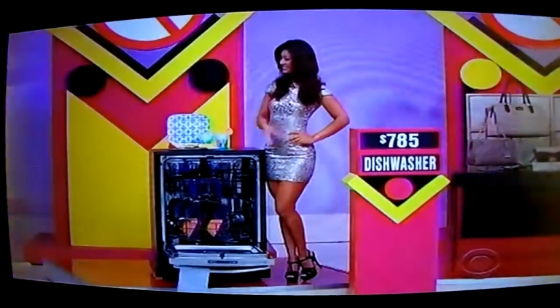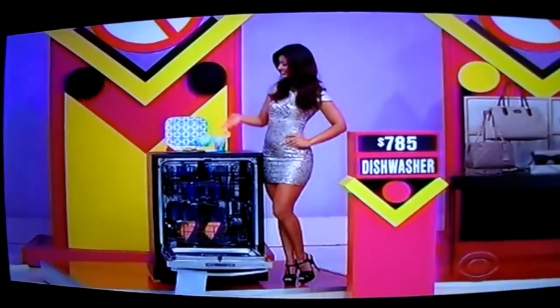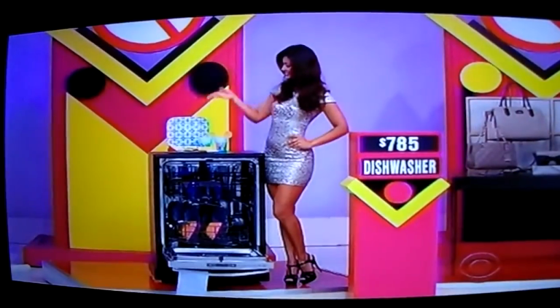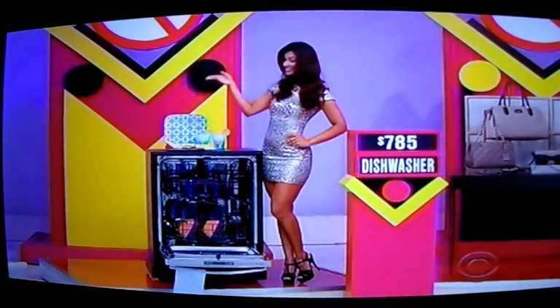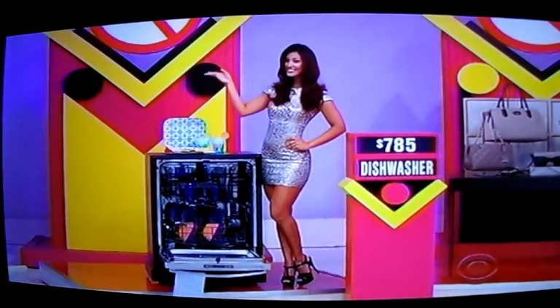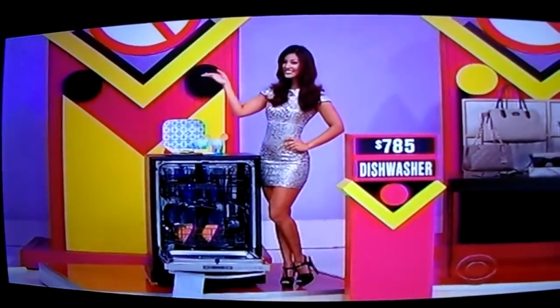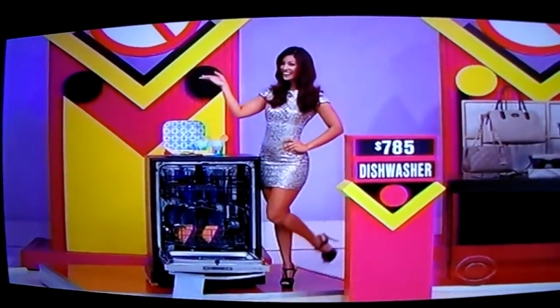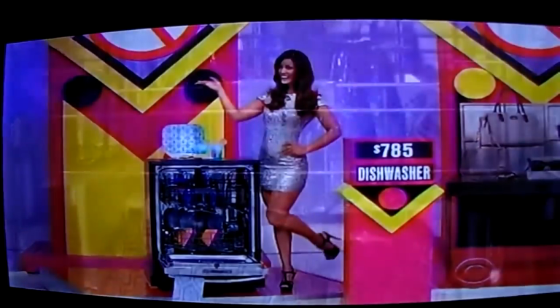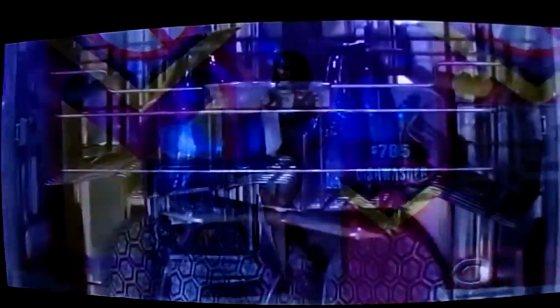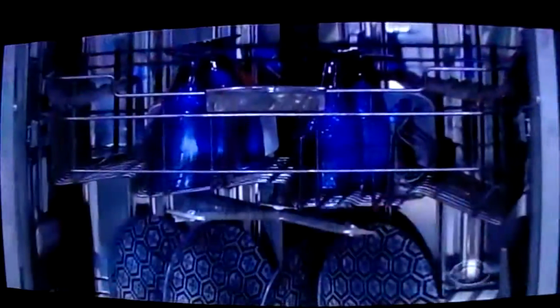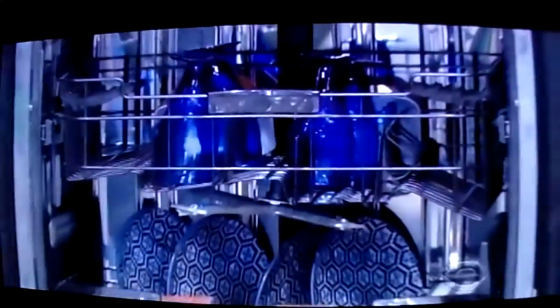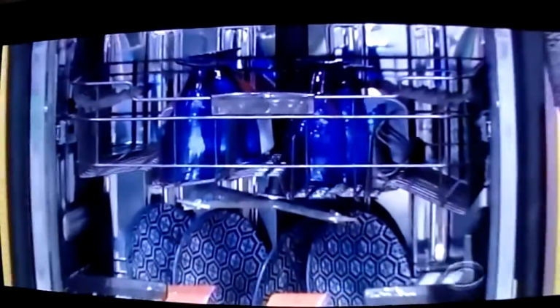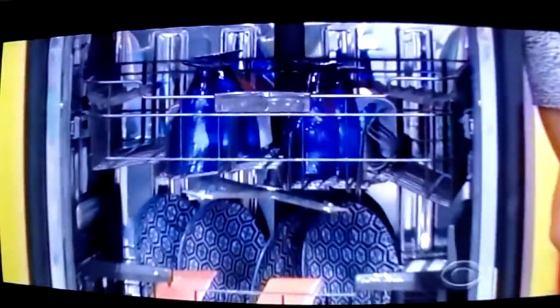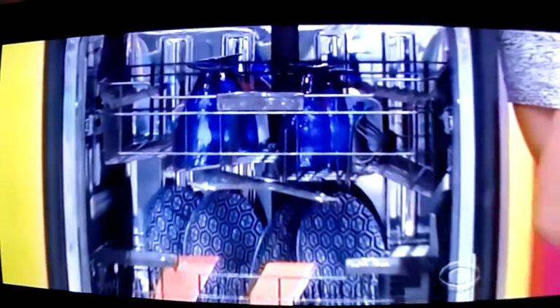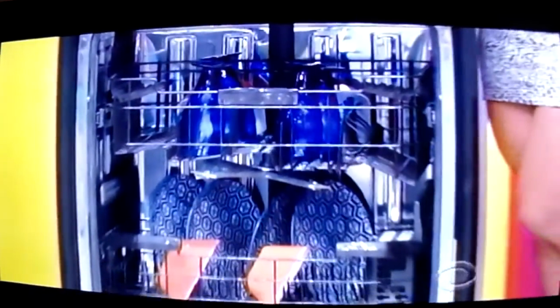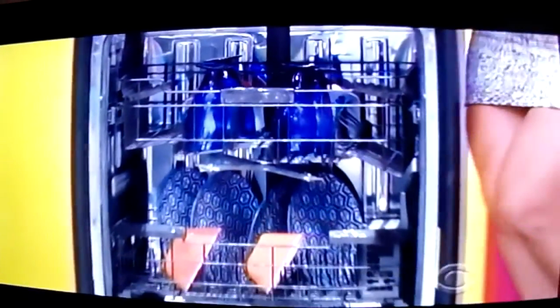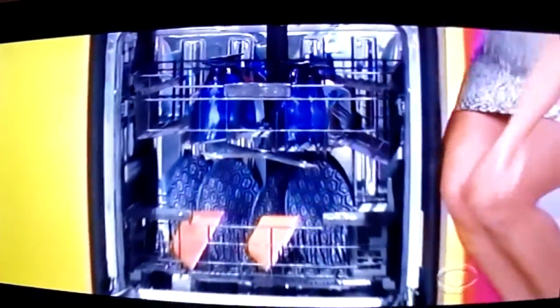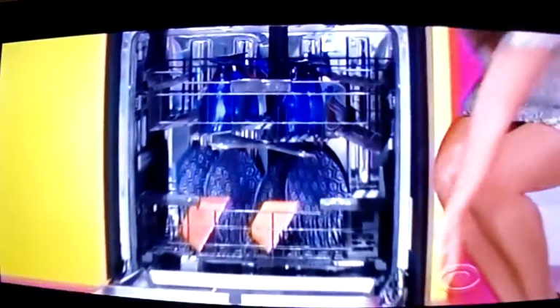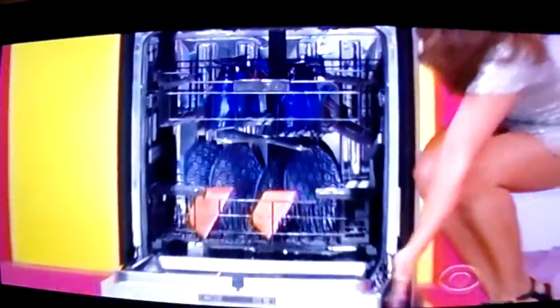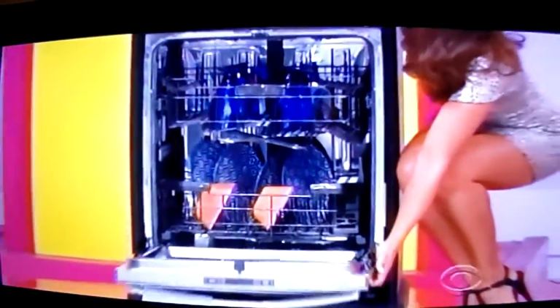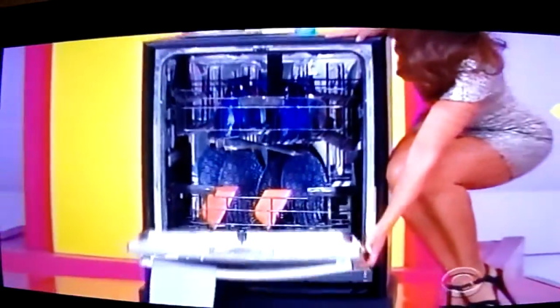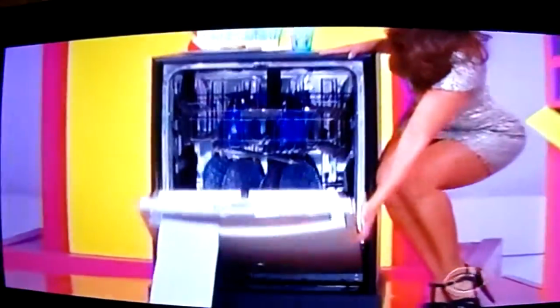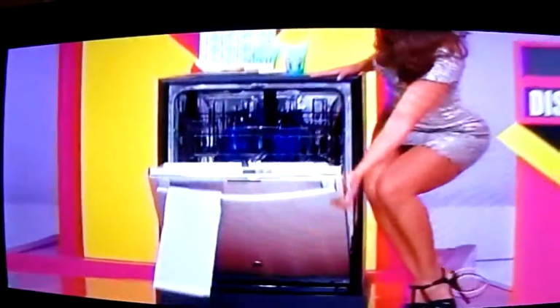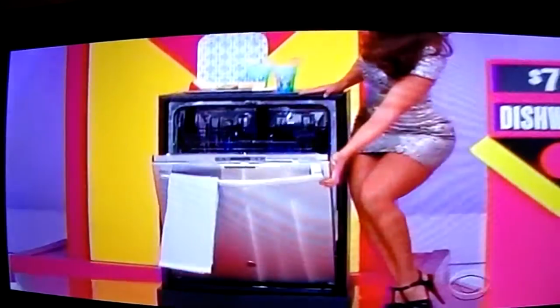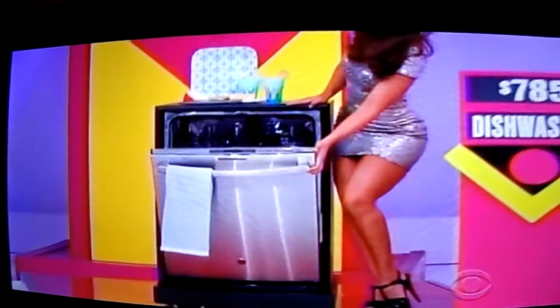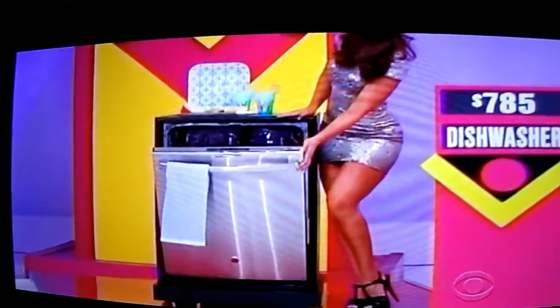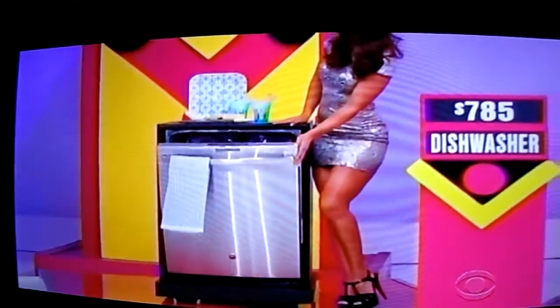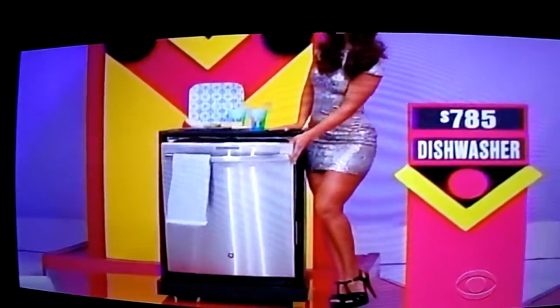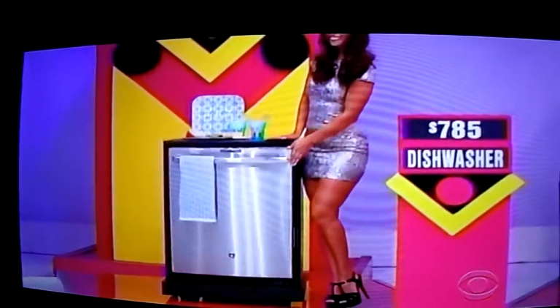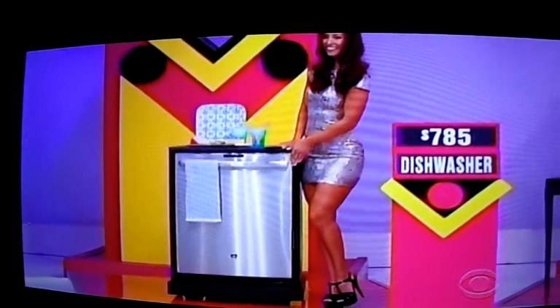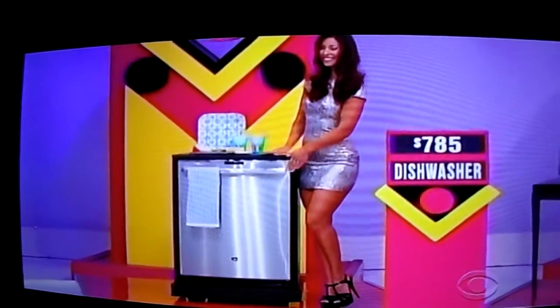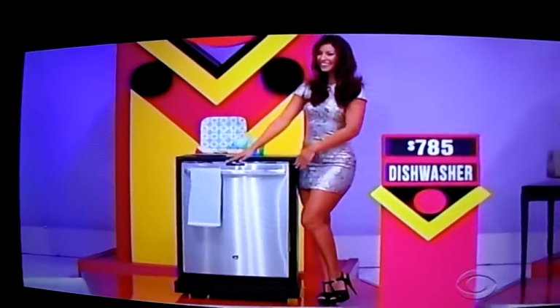This sleek dishwasher is equipped with a full stainless steel interior, 7 cycles, and 102 cleaning jets.